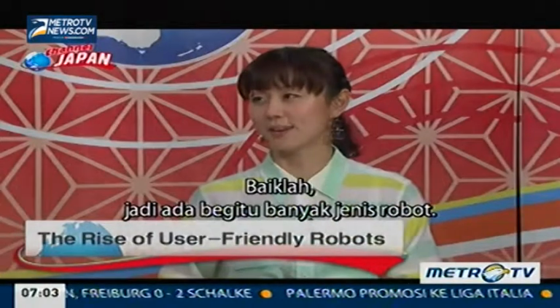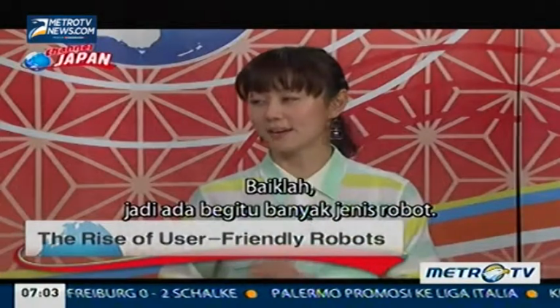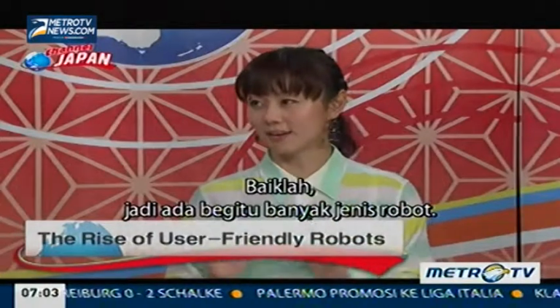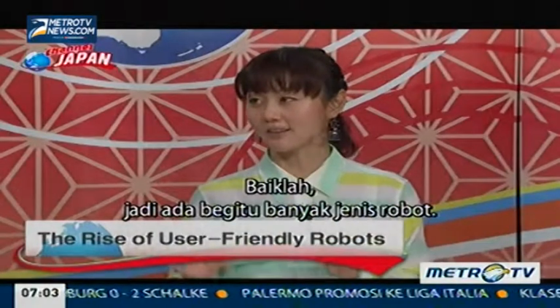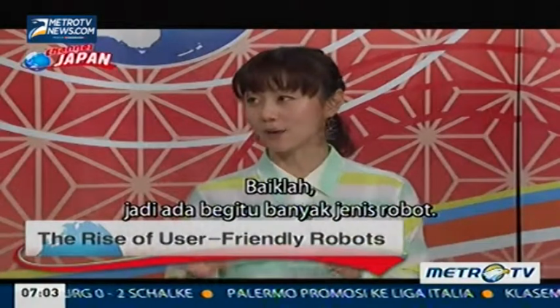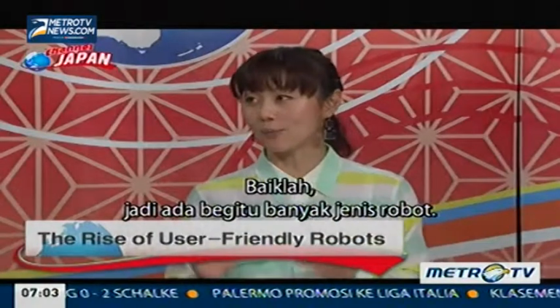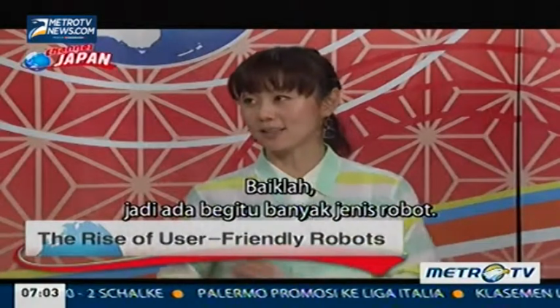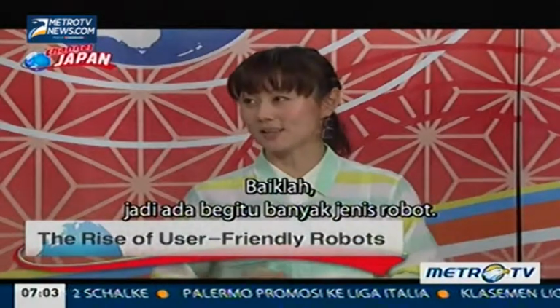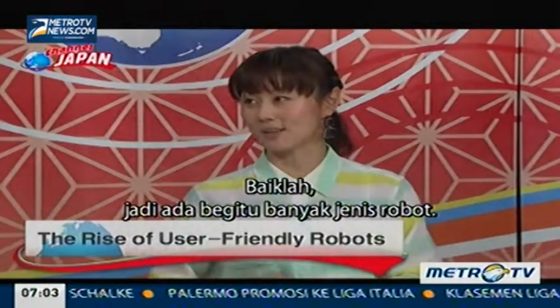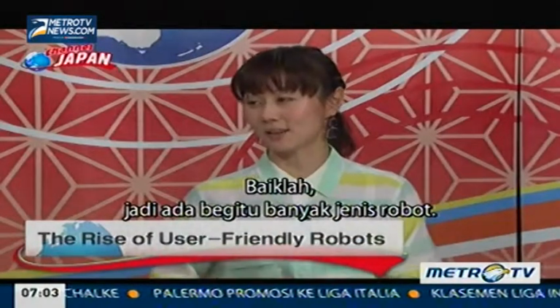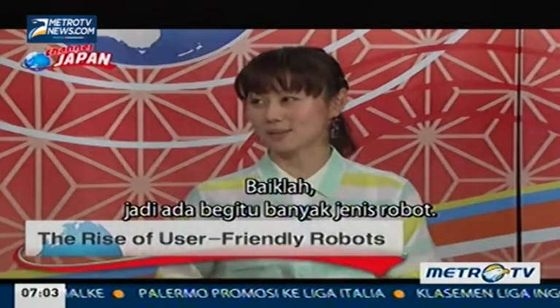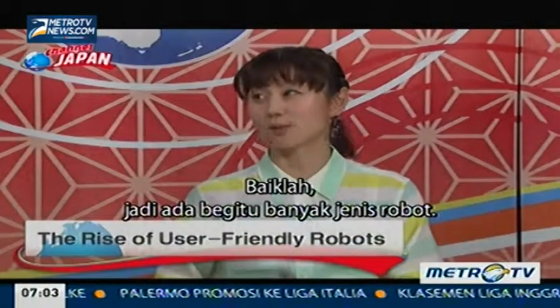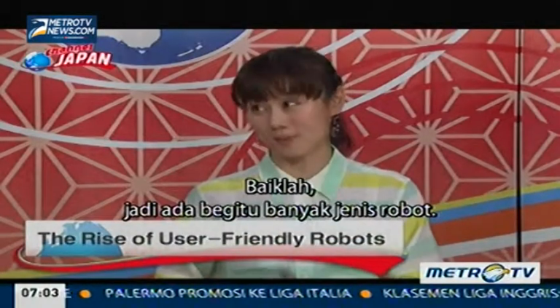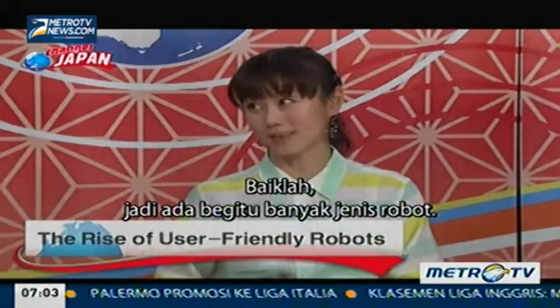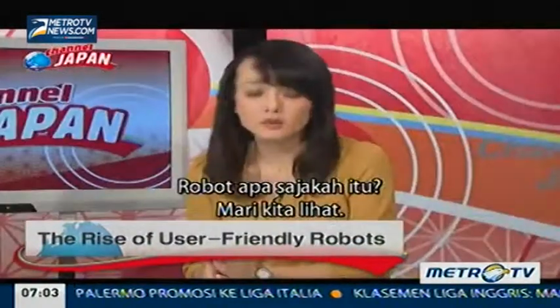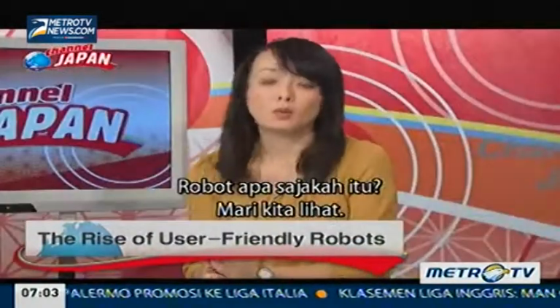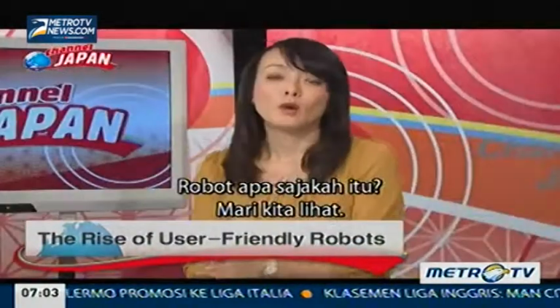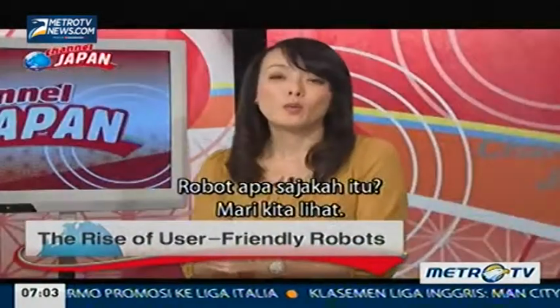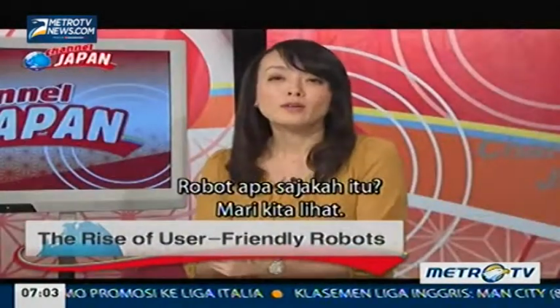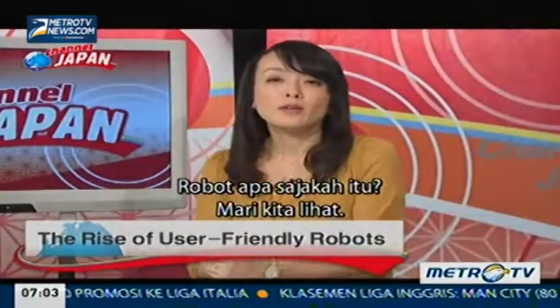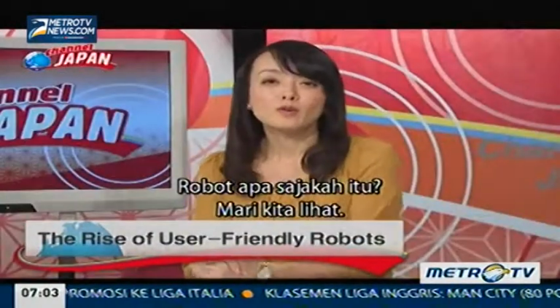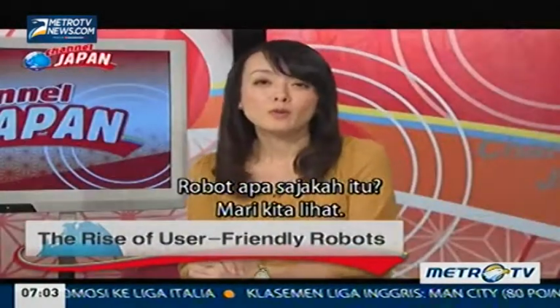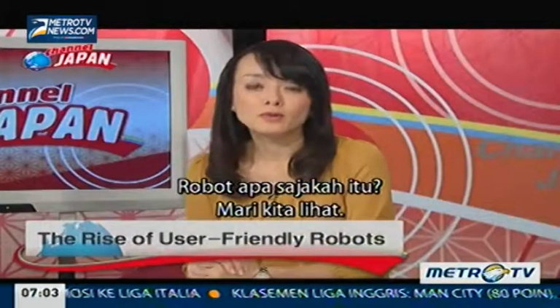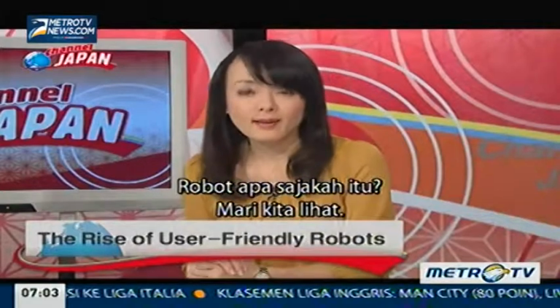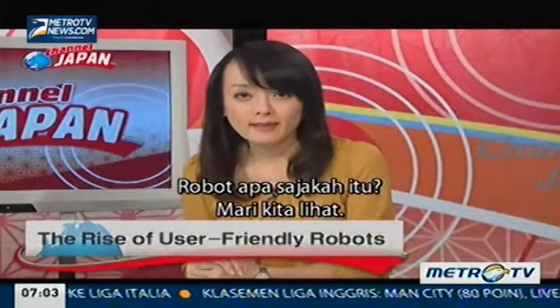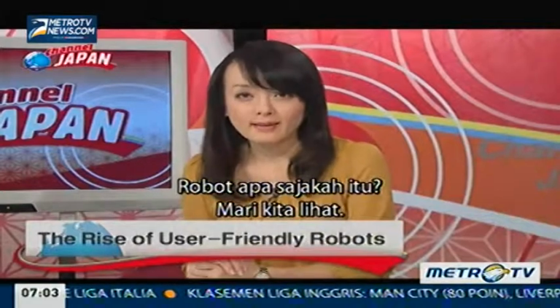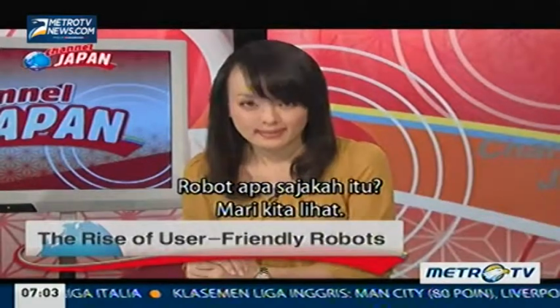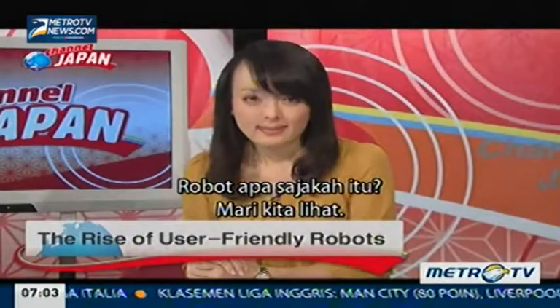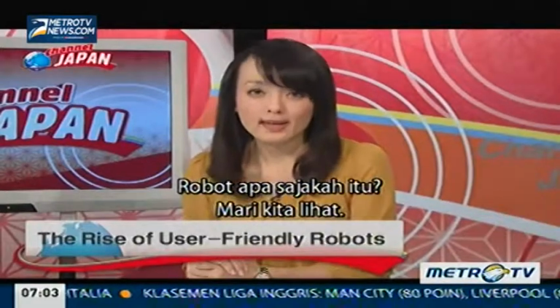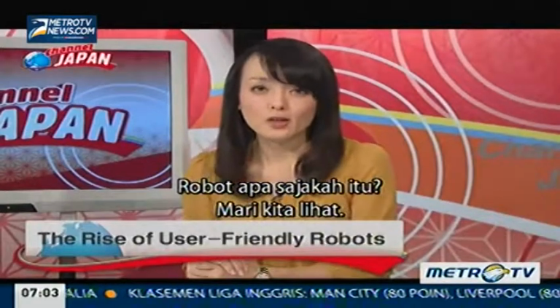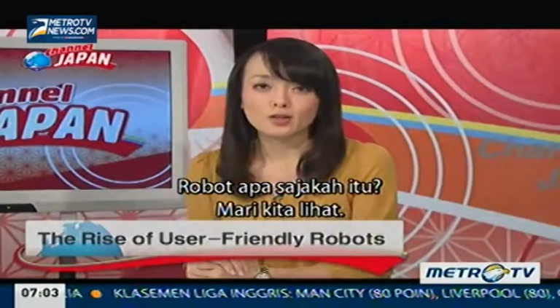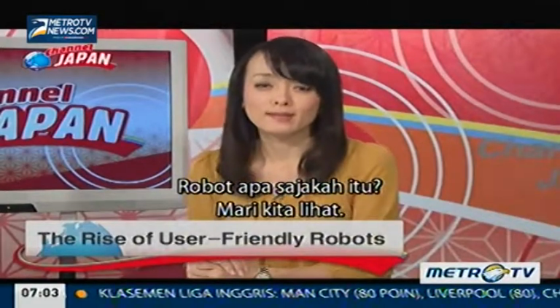So there are so many different types of robots. So what kind of robots are they? Take a look.